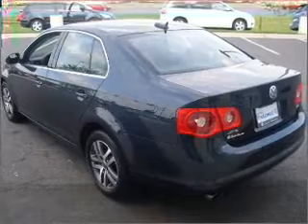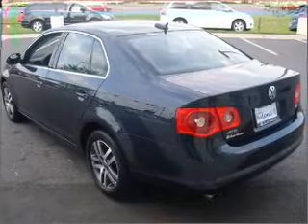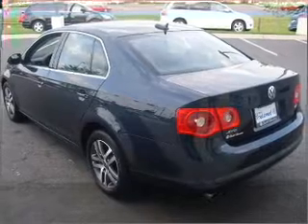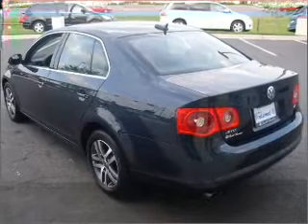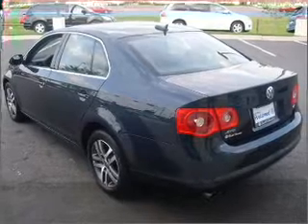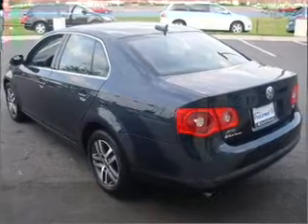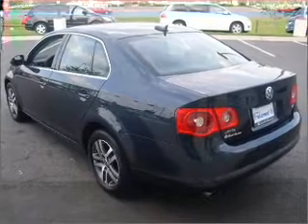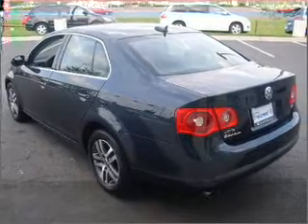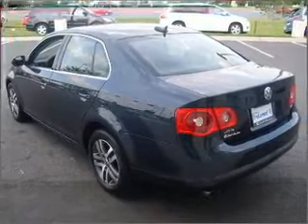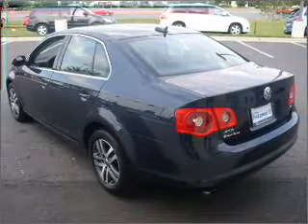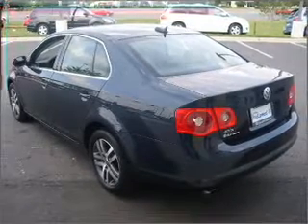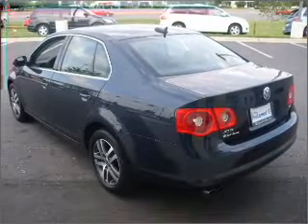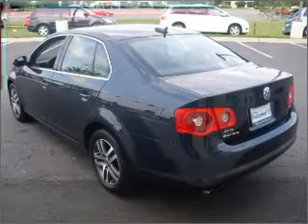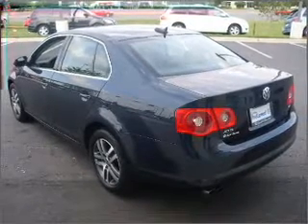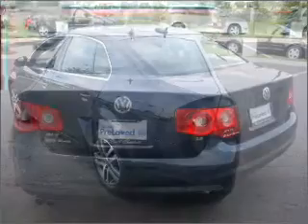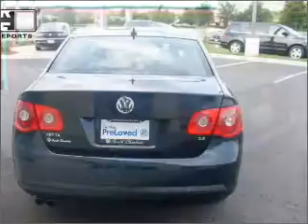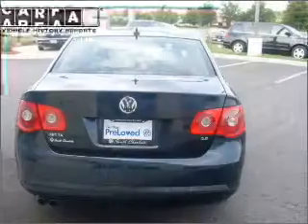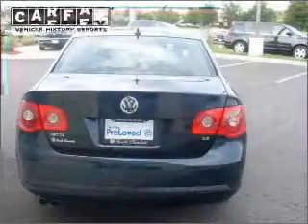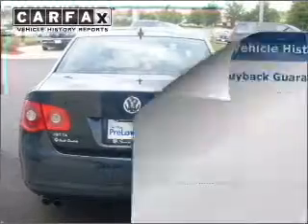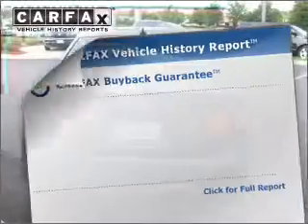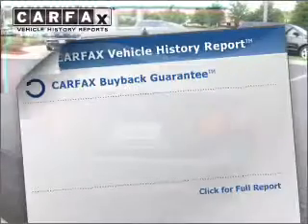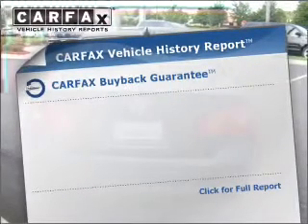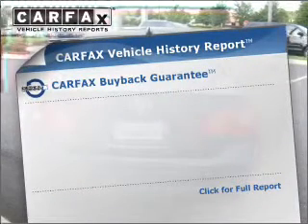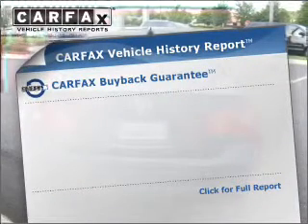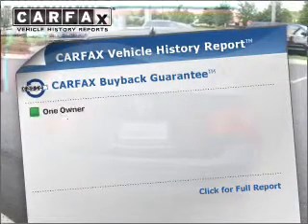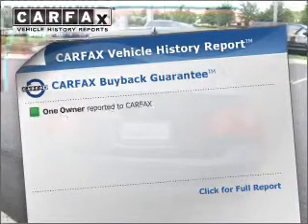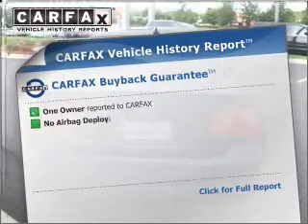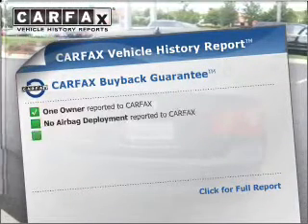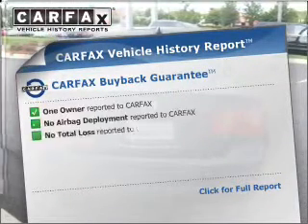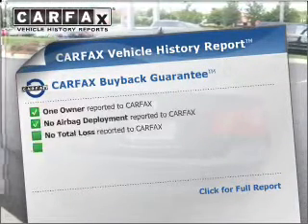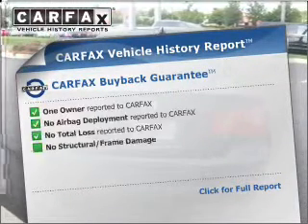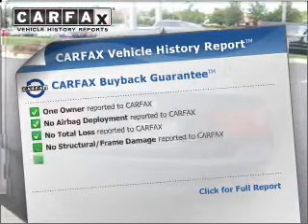Heated seats come for you on cold winter days. CarFax has offered to provide you with peace of mind.